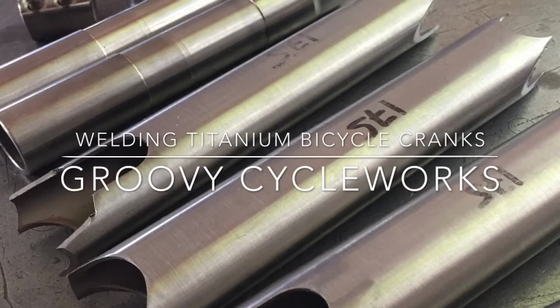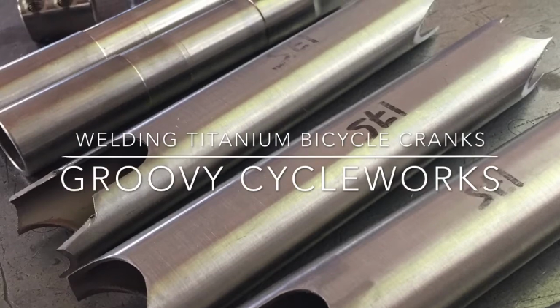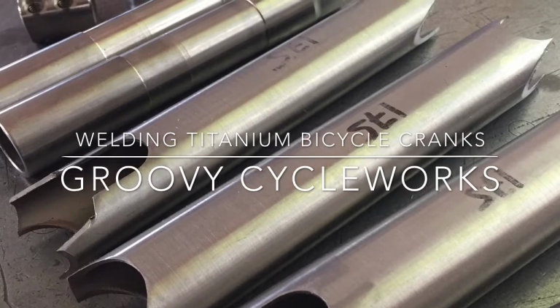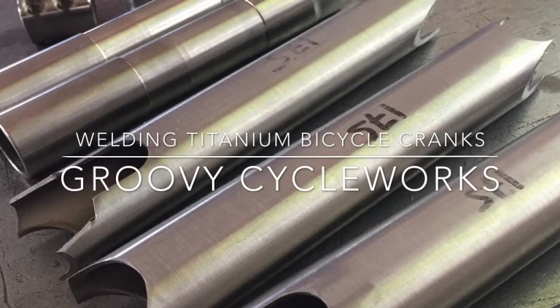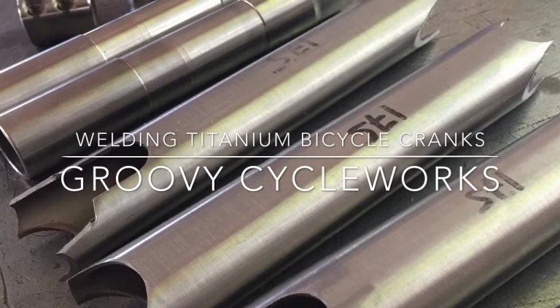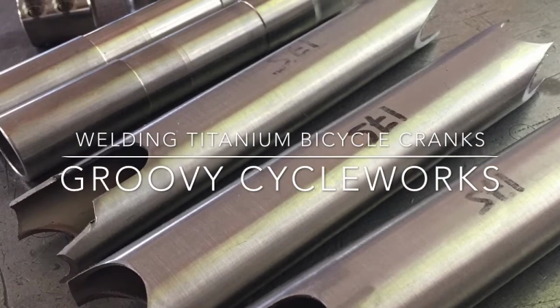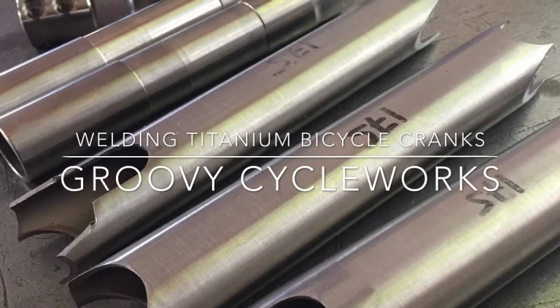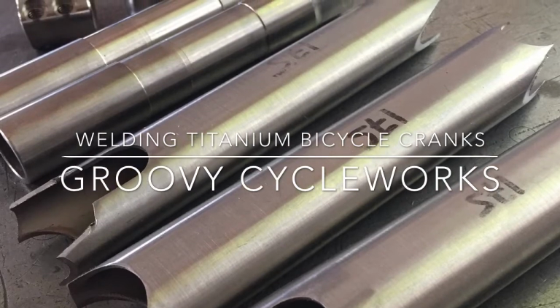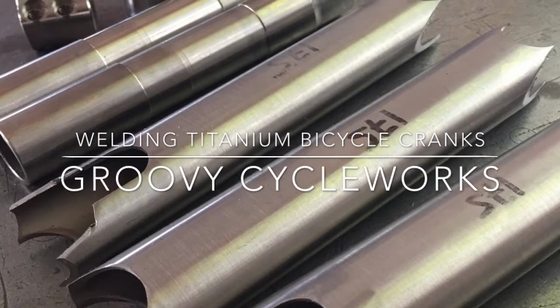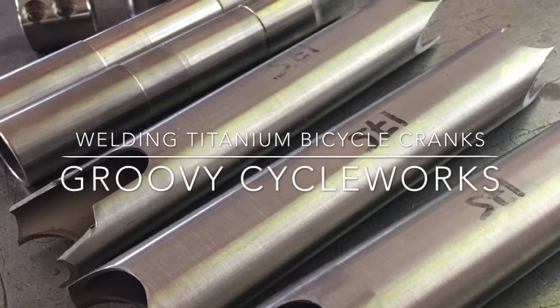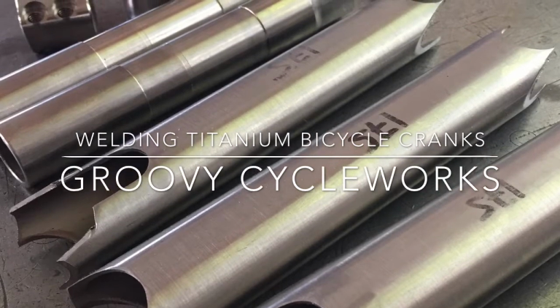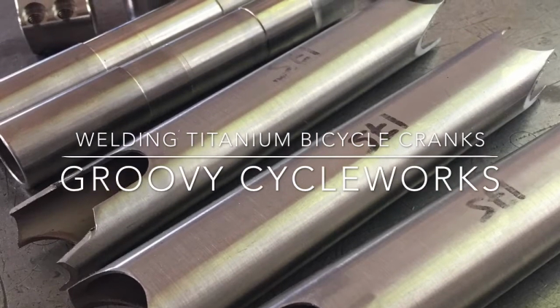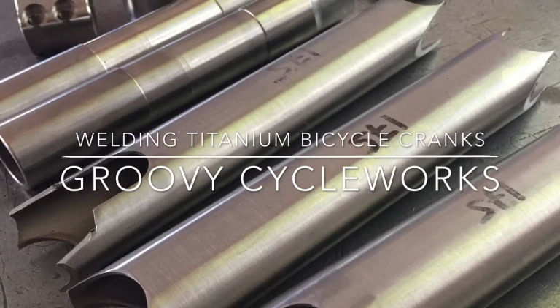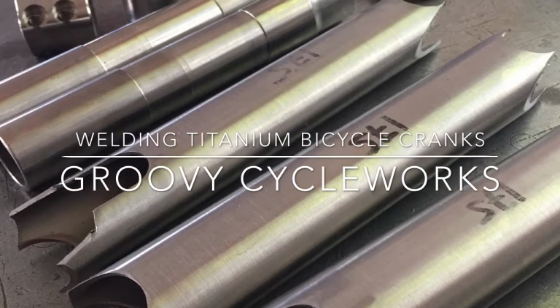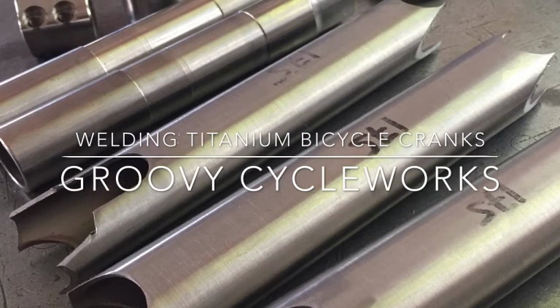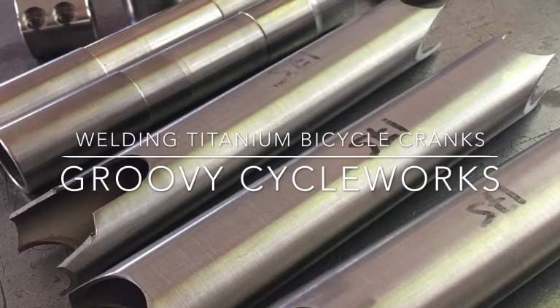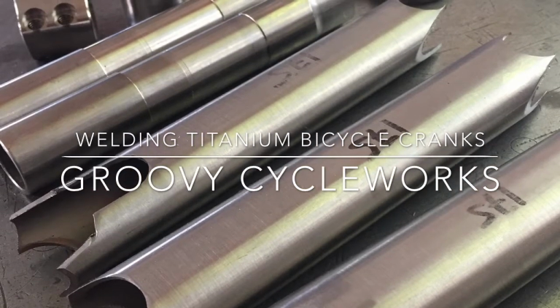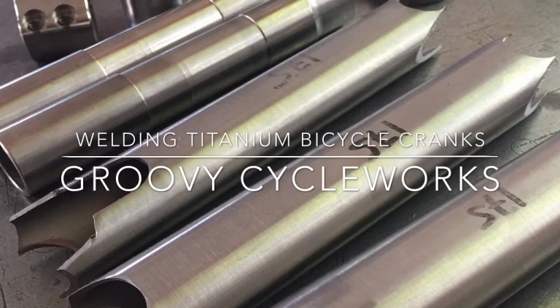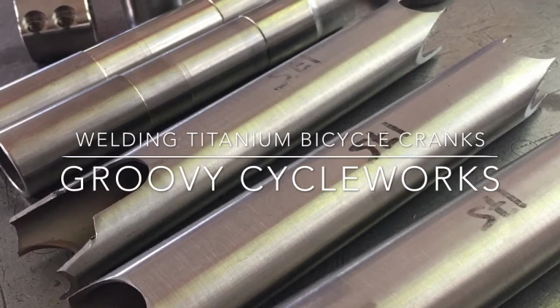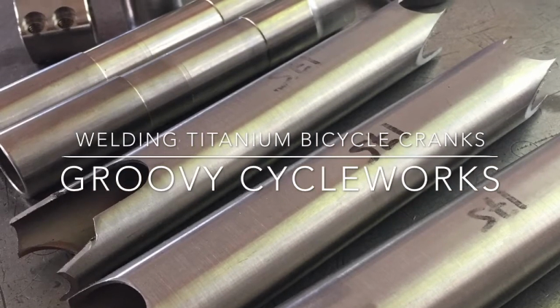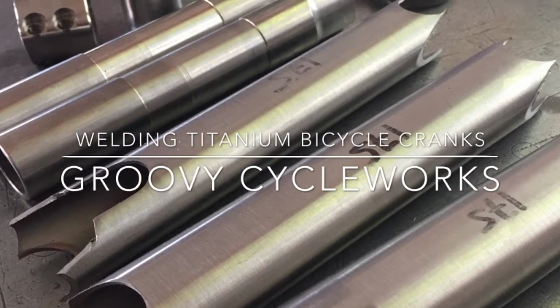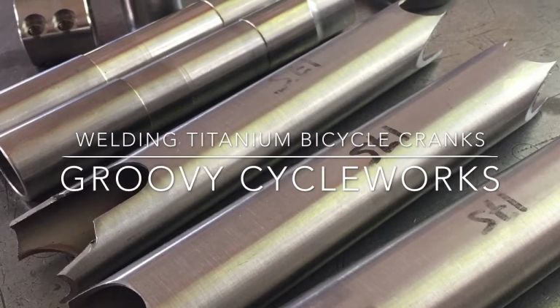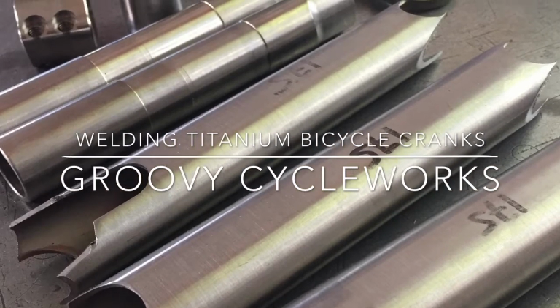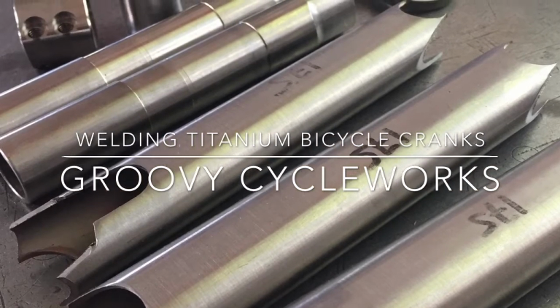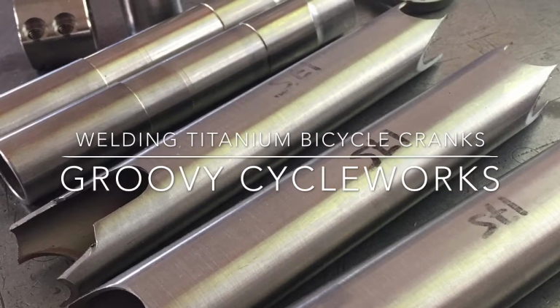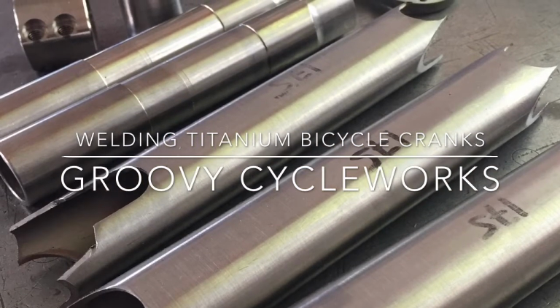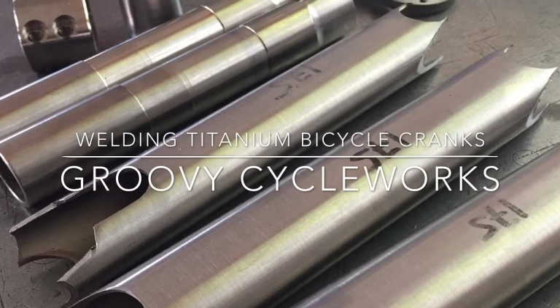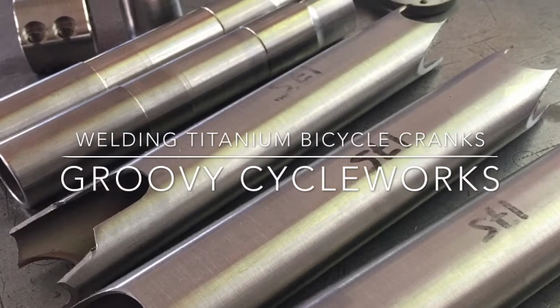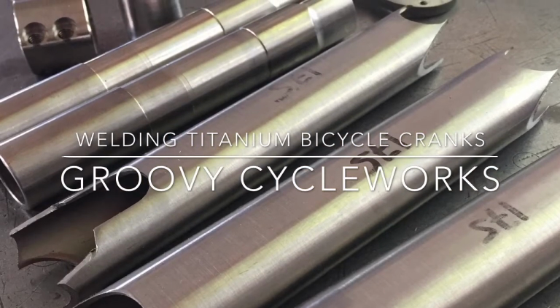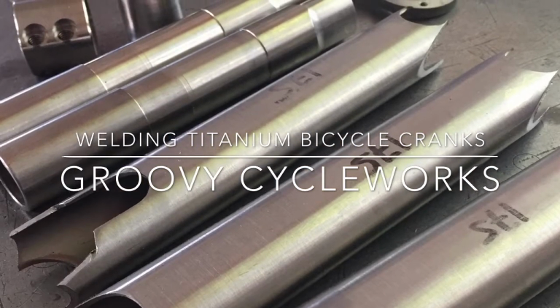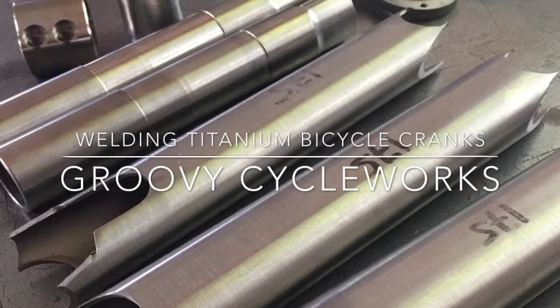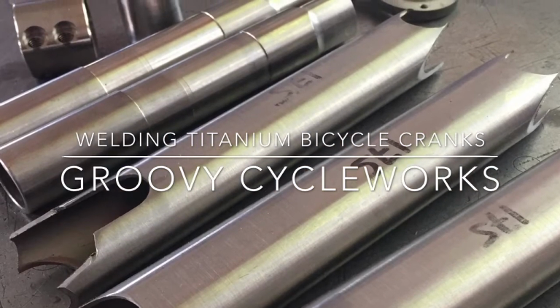Hey folks, Rody with Groovy Cycleworks here. Thought I'd walk you through welding some titanium cranks.